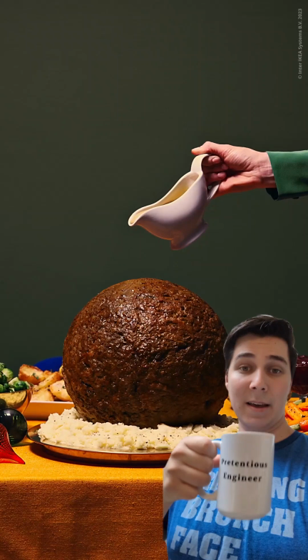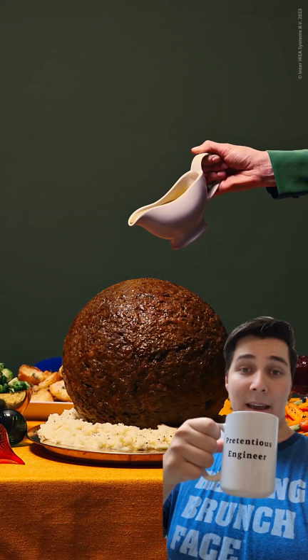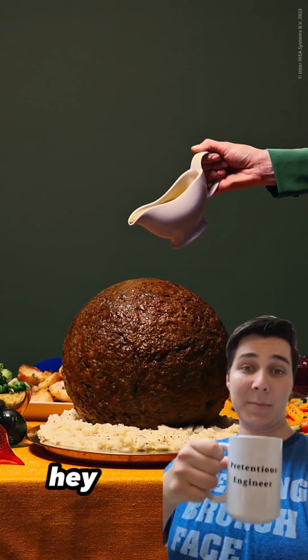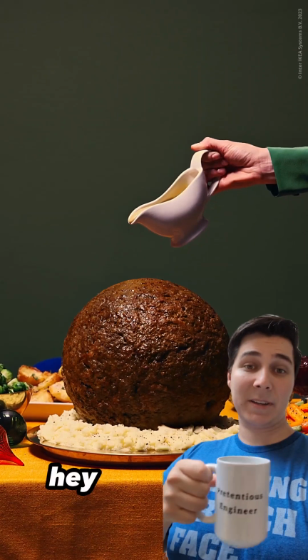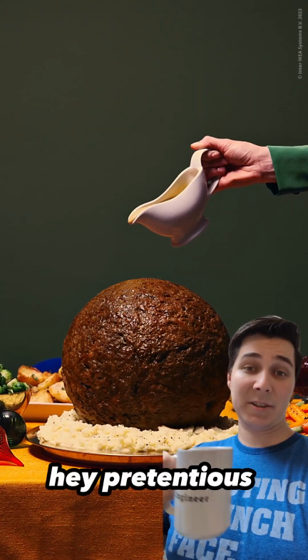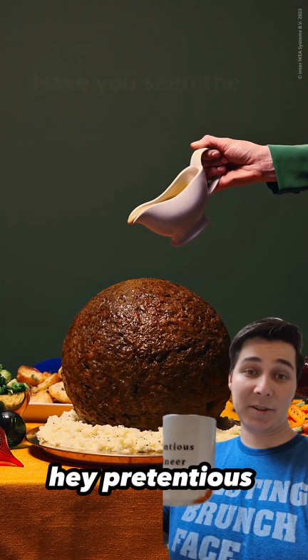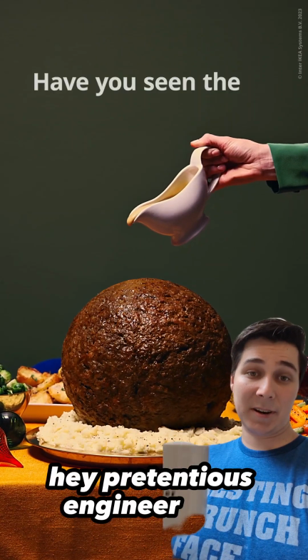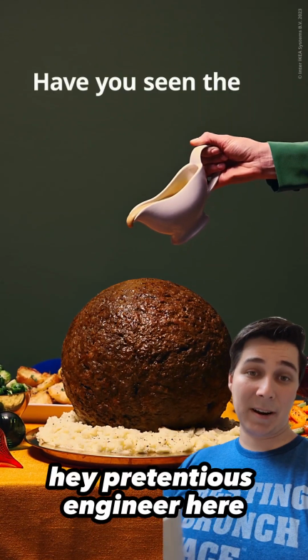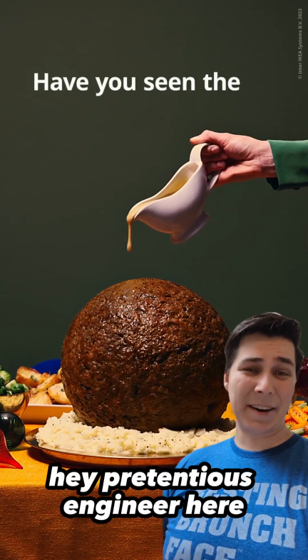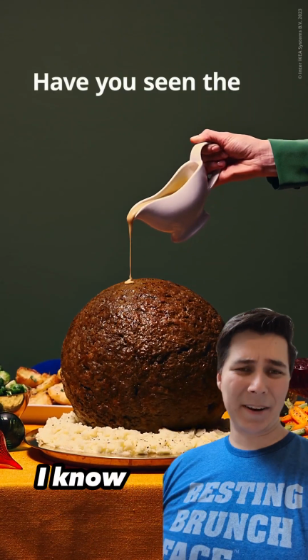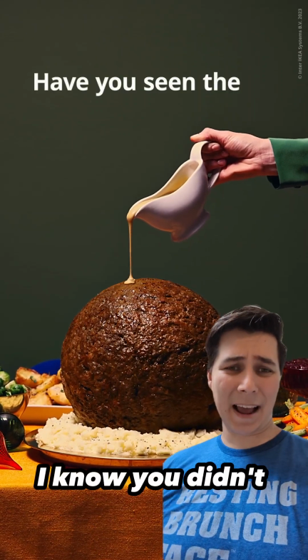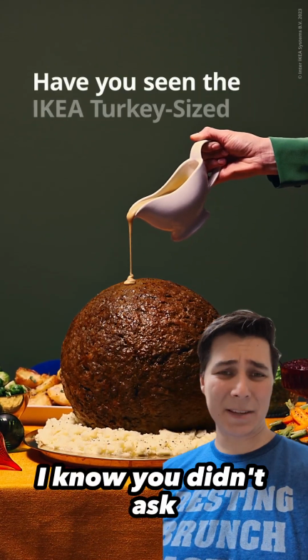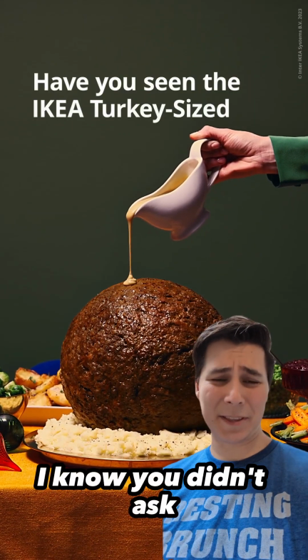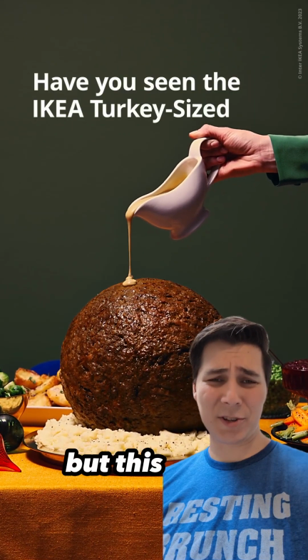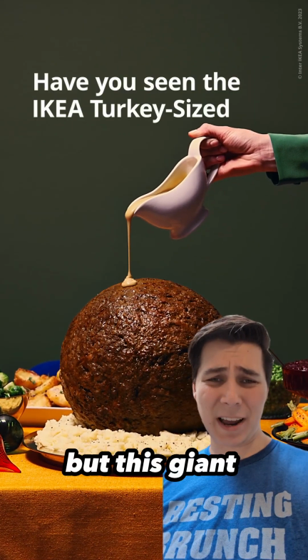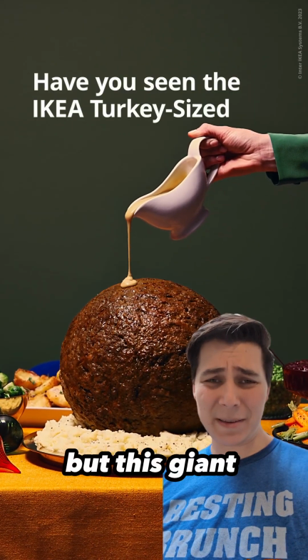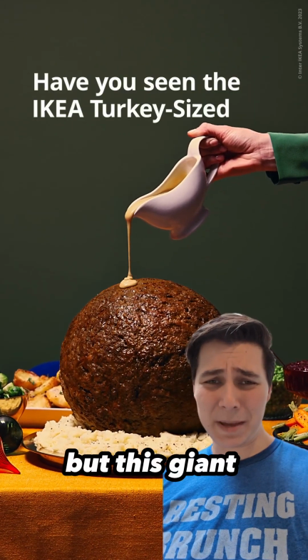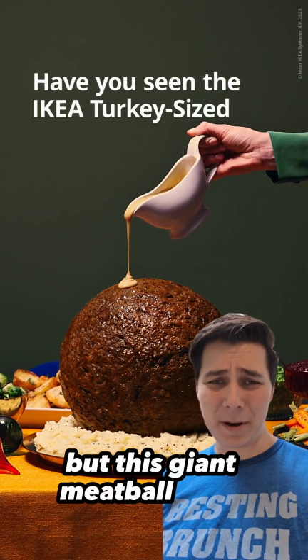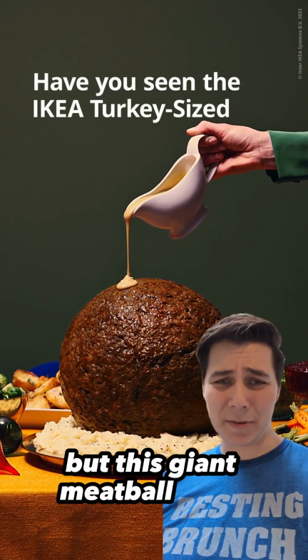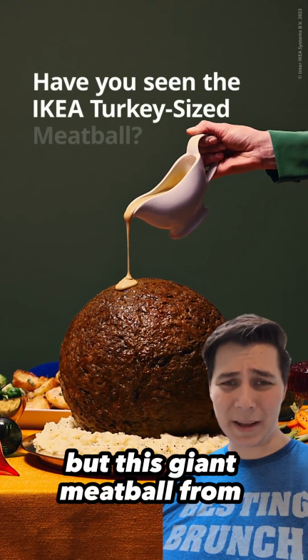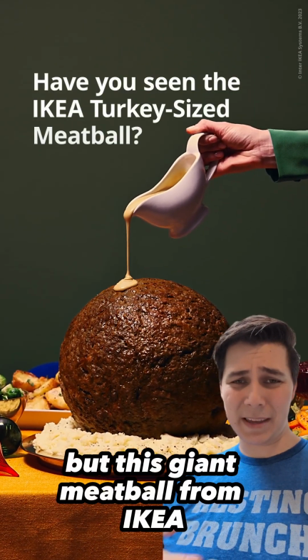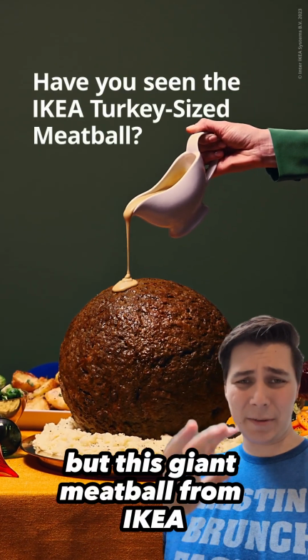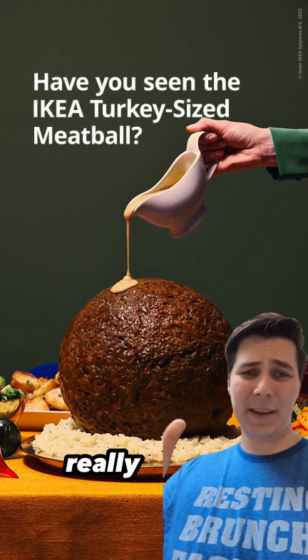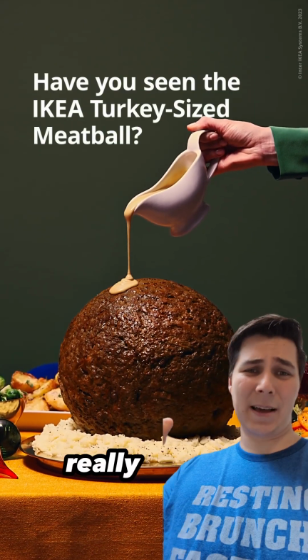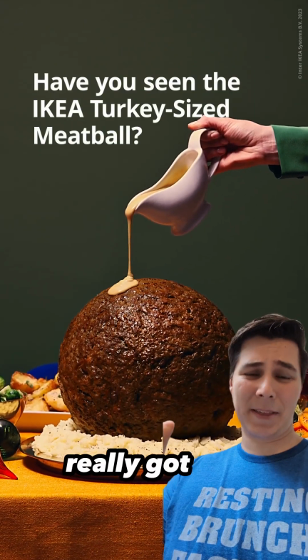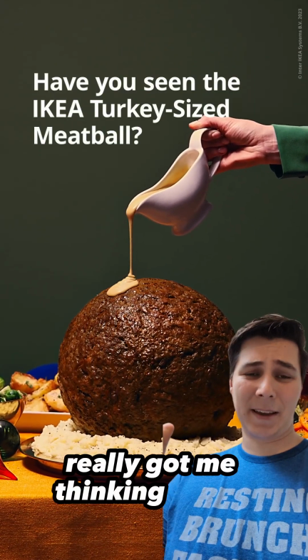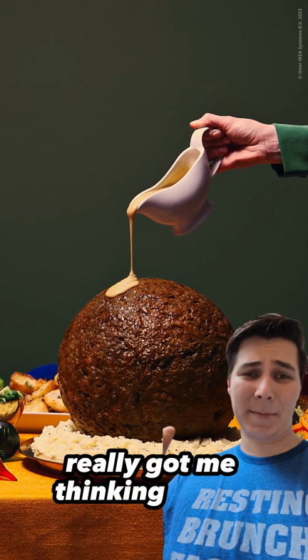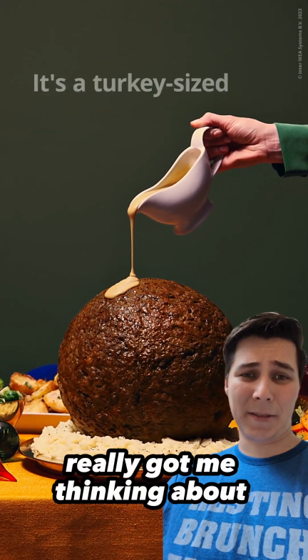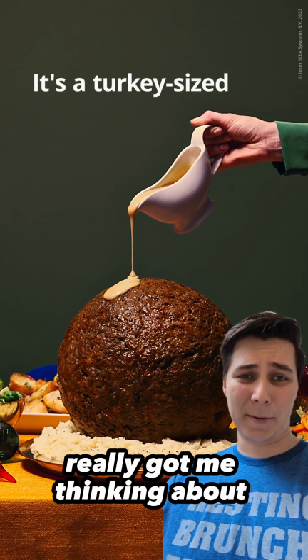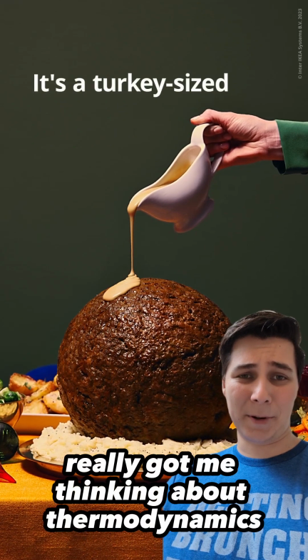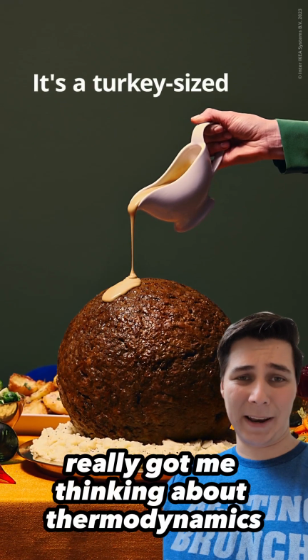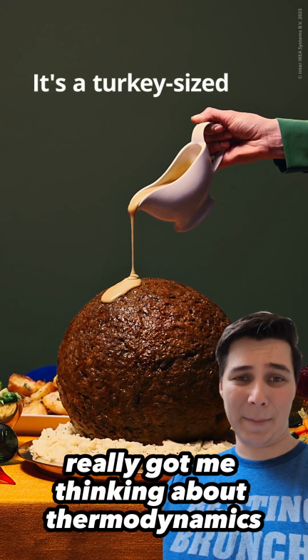Hey, Pretentious Engineer here. I know you didn't ask, but this giant meatball from Ikea really got me thinking about thermodynamics.